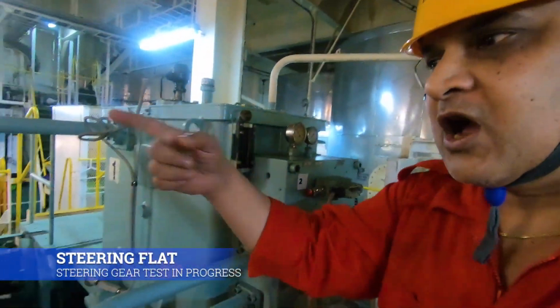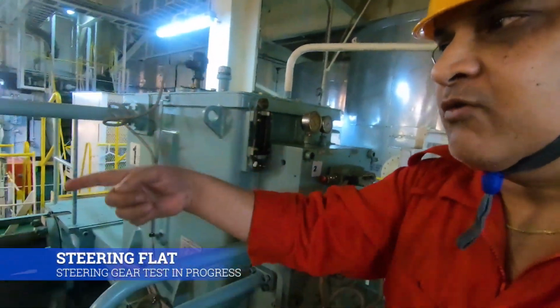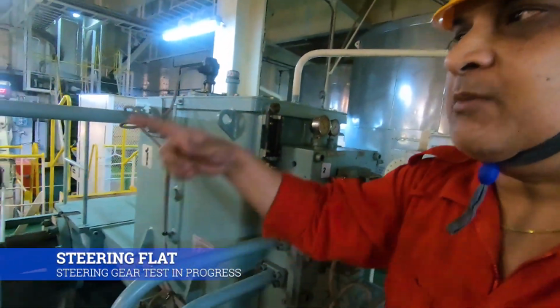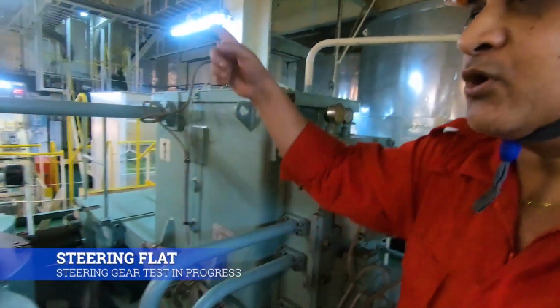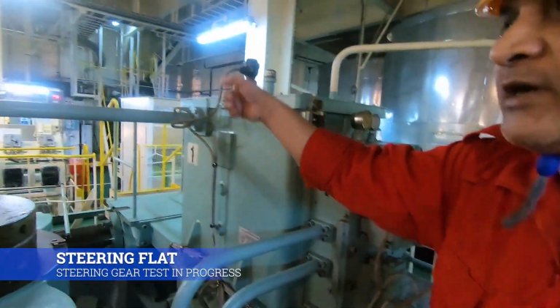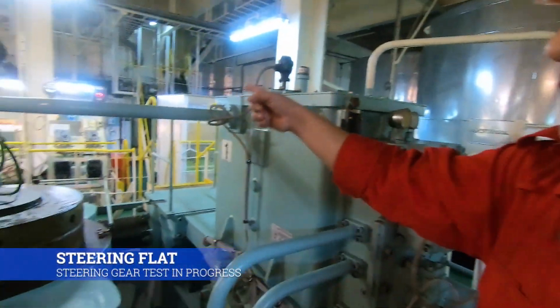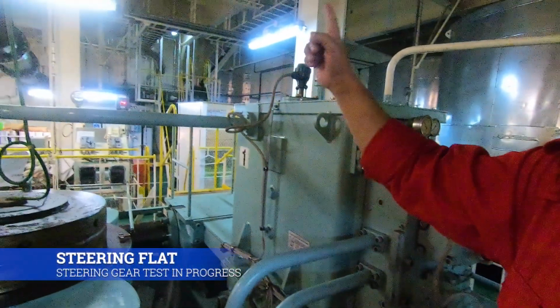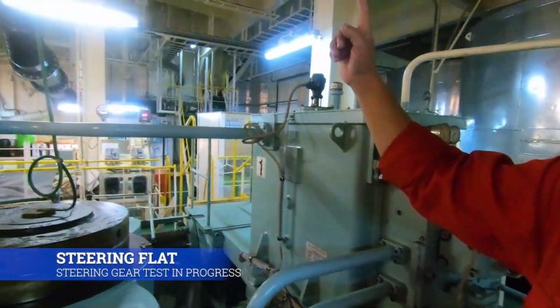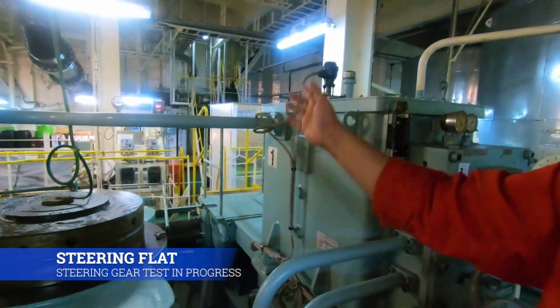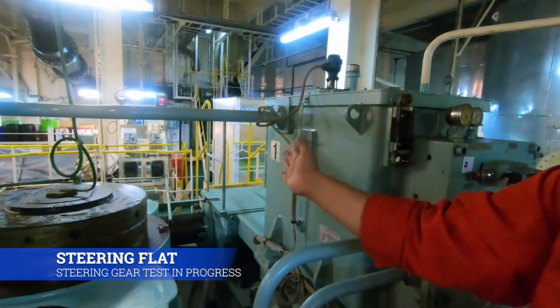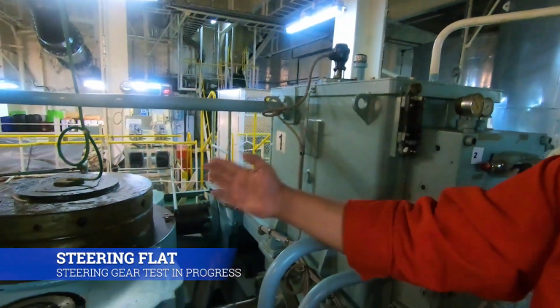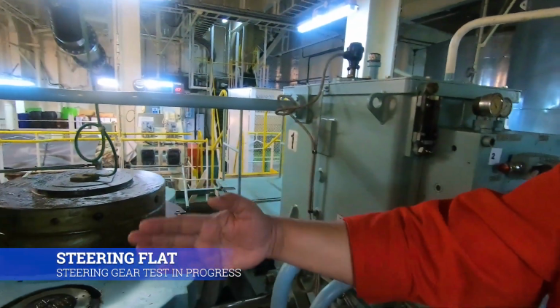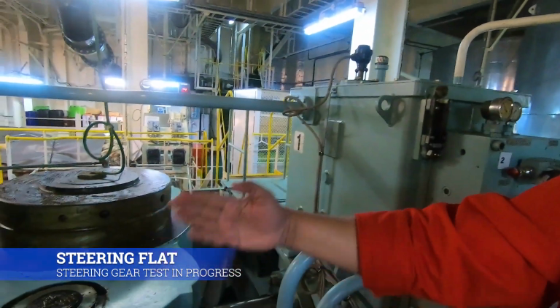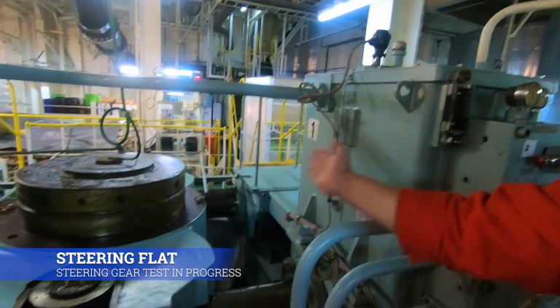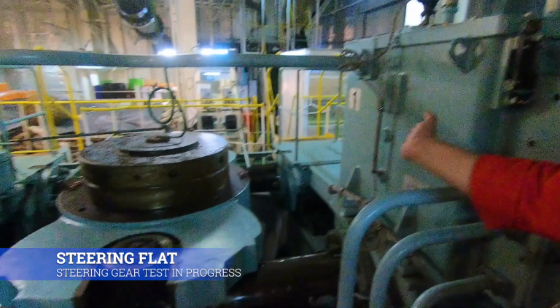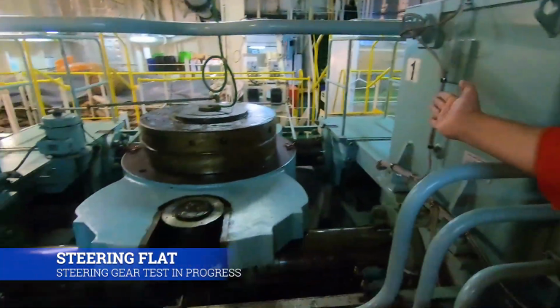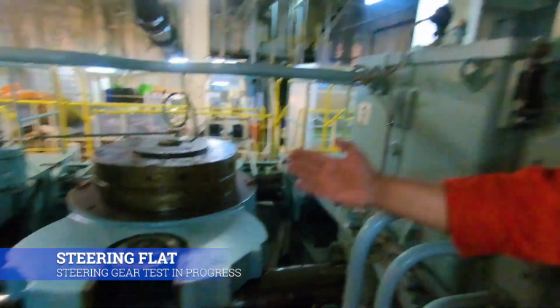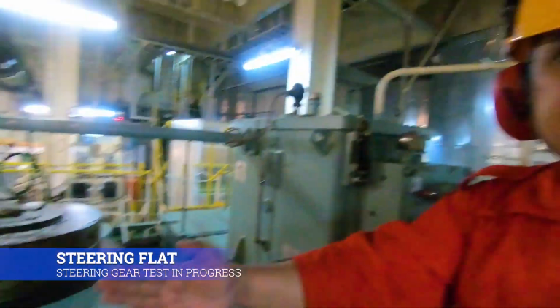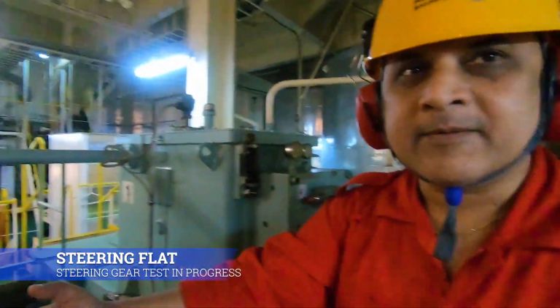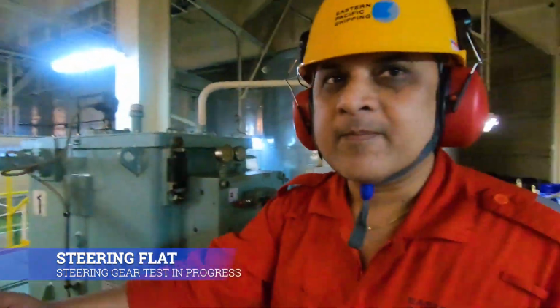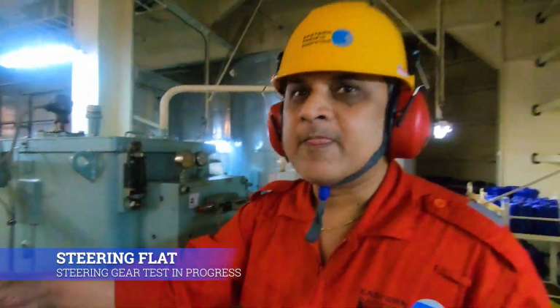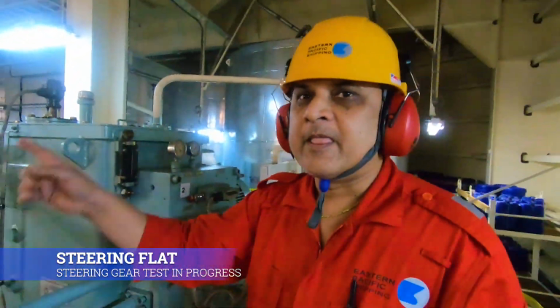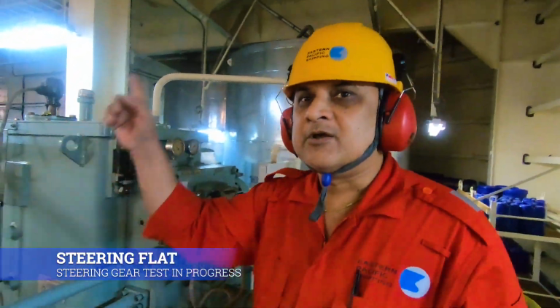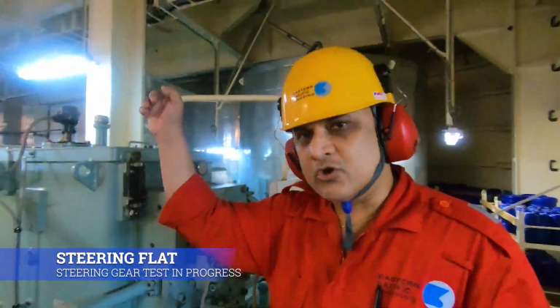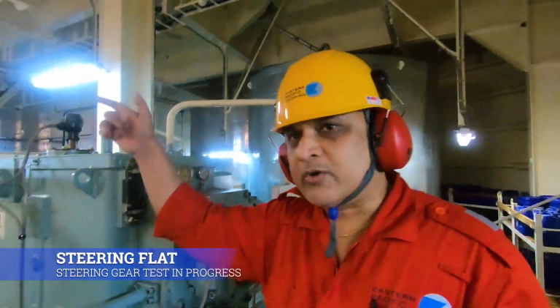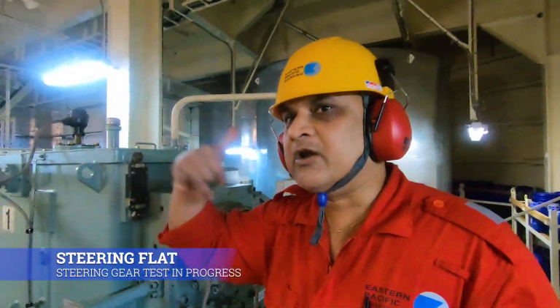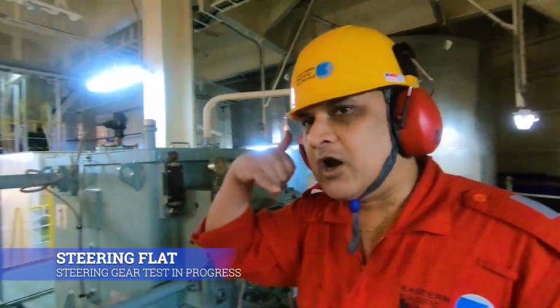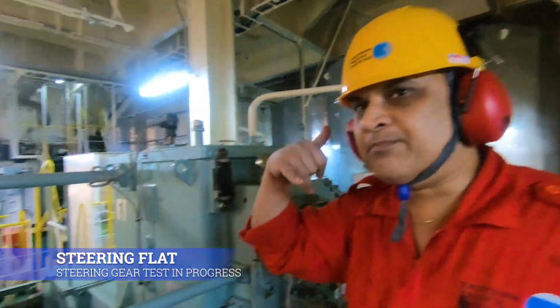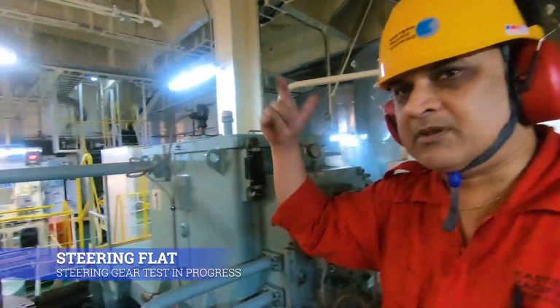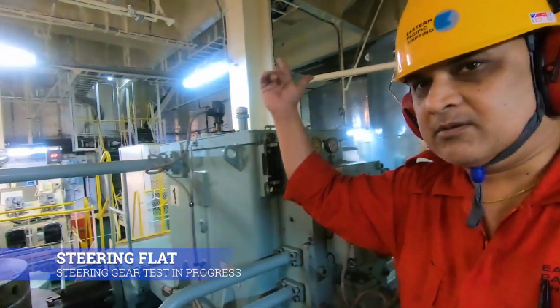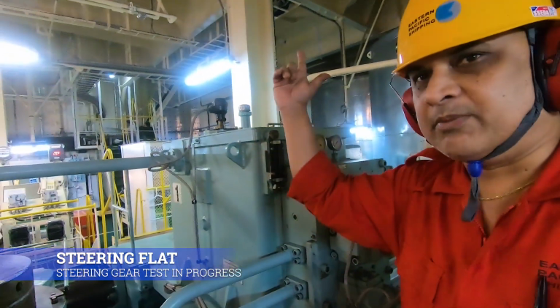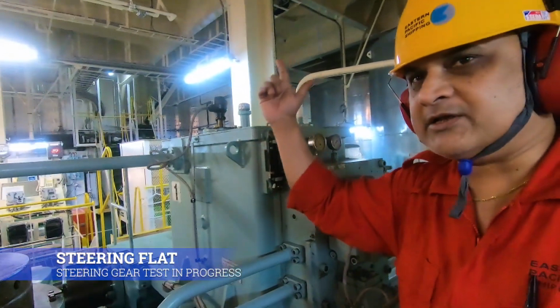Now we will proceed with the testing of the radar, and you can follow along to the bridge.